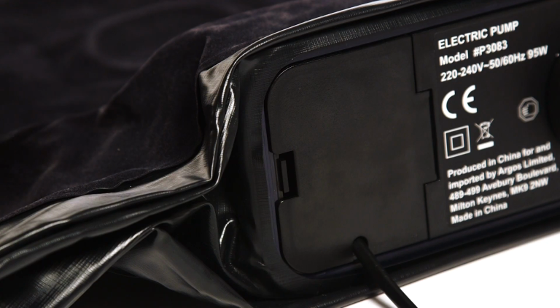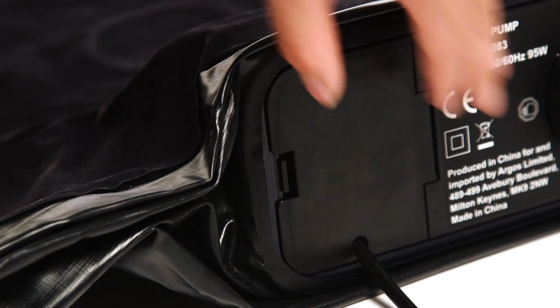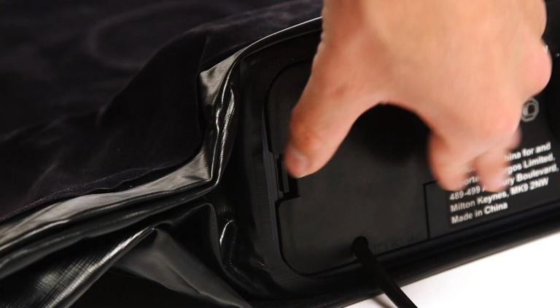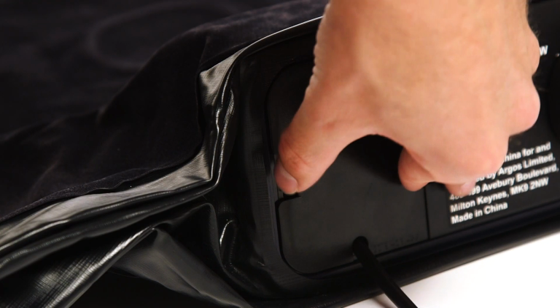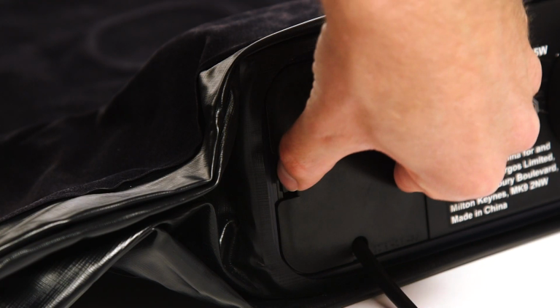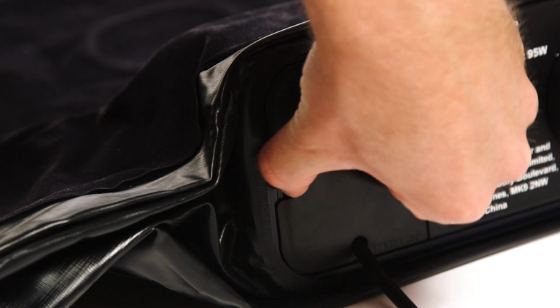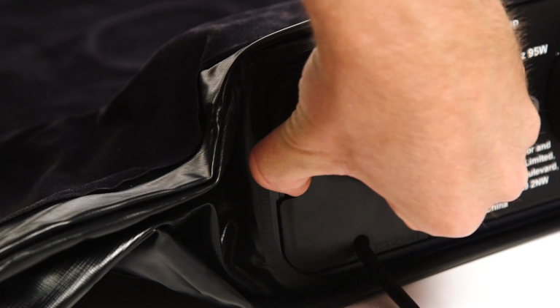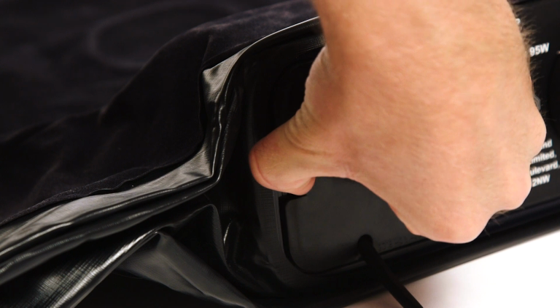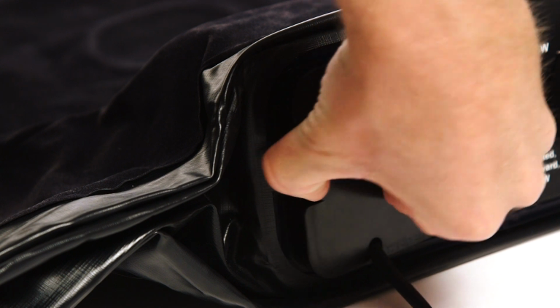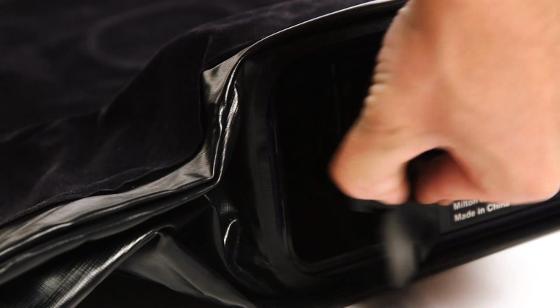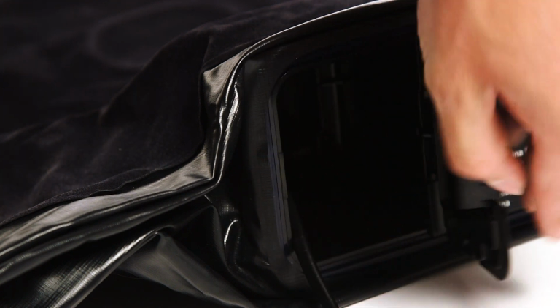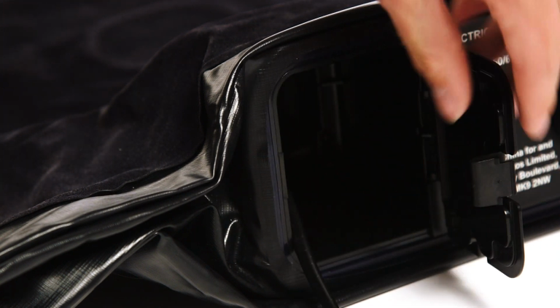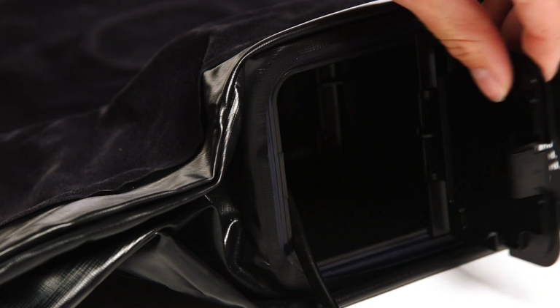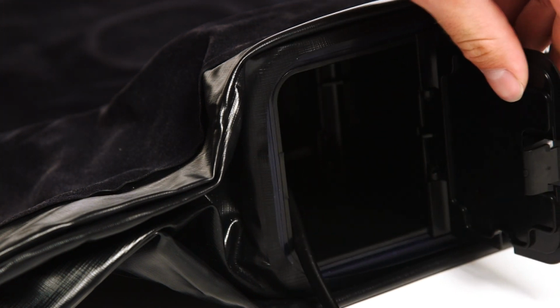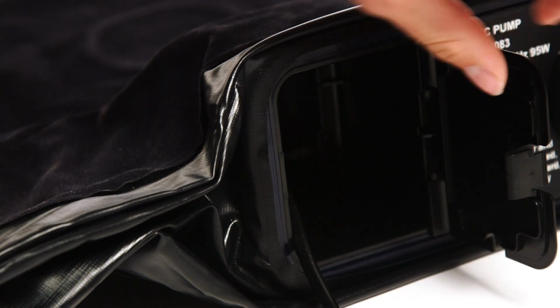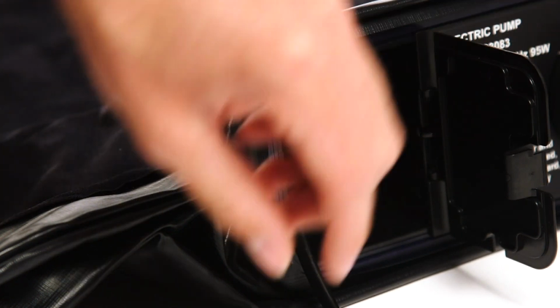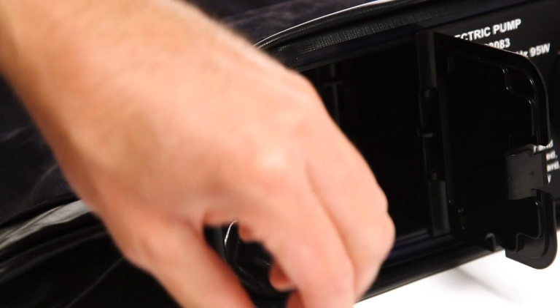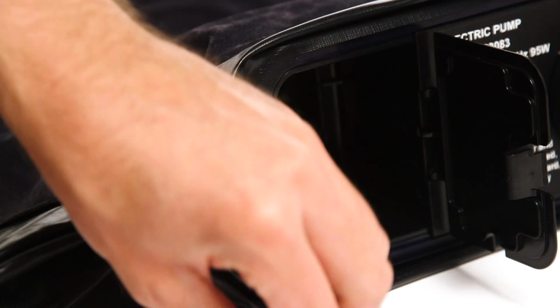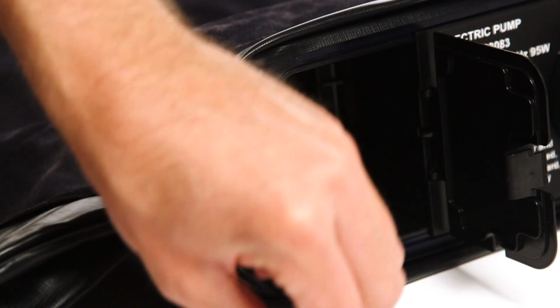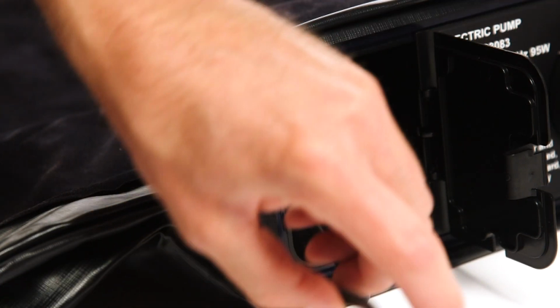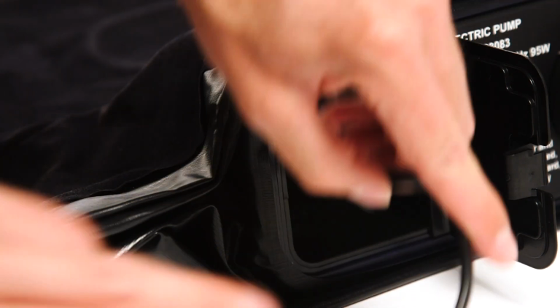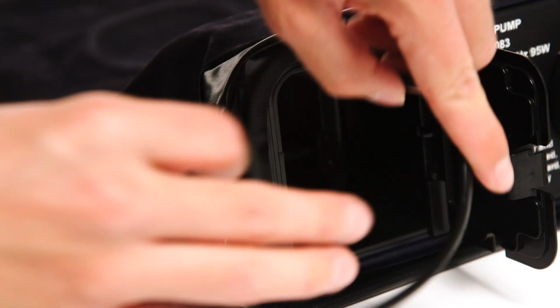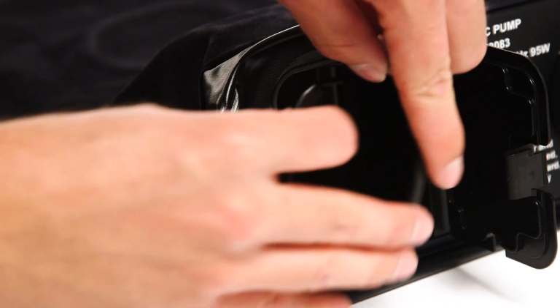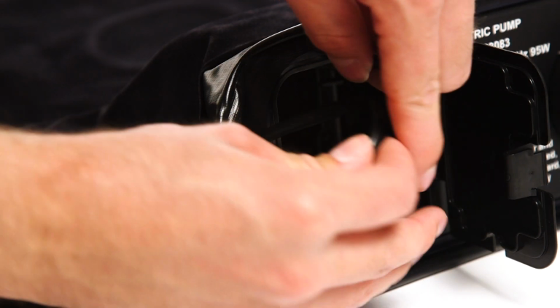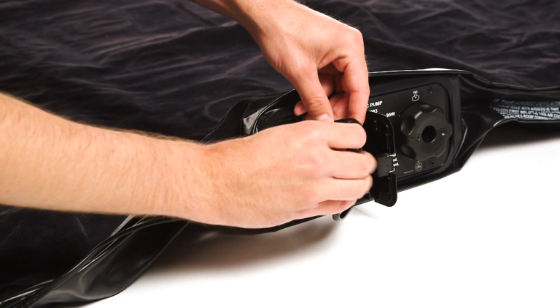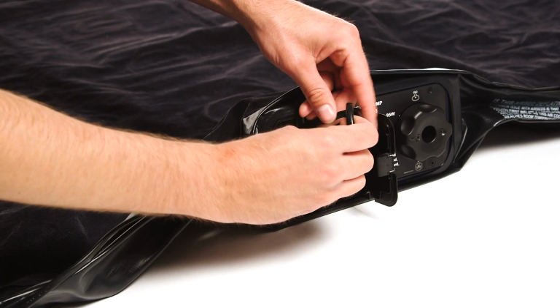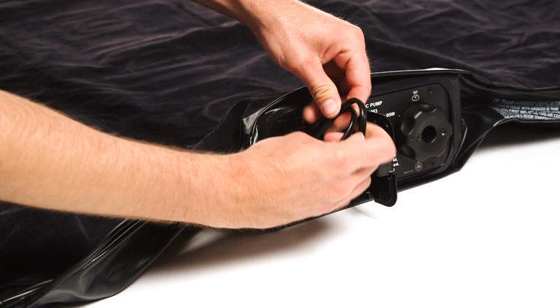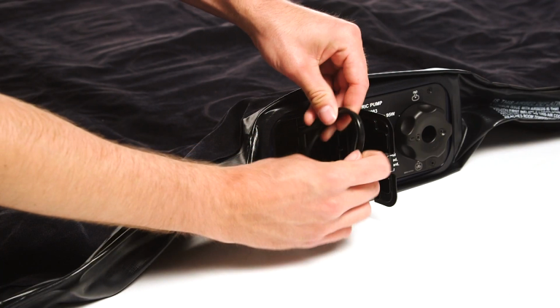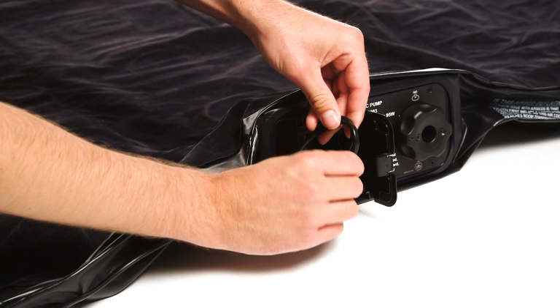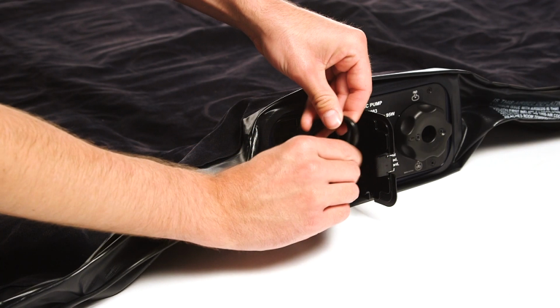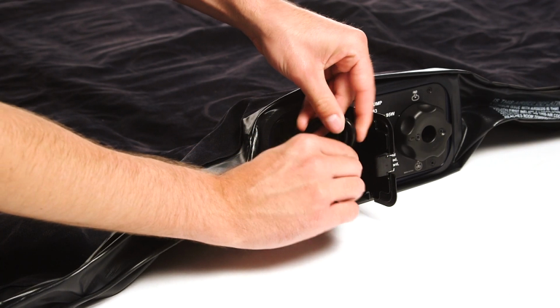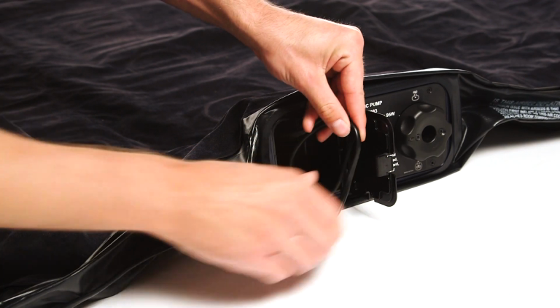Remove the plug from the main socket and carefully insert the cable into the compartment.